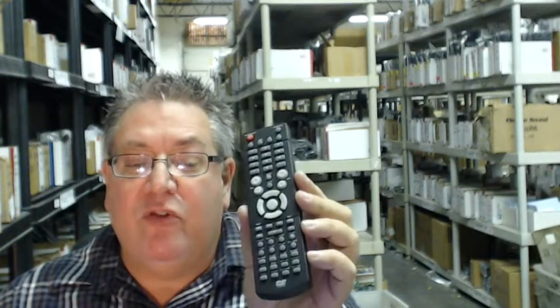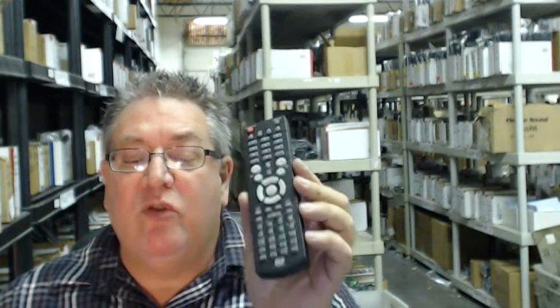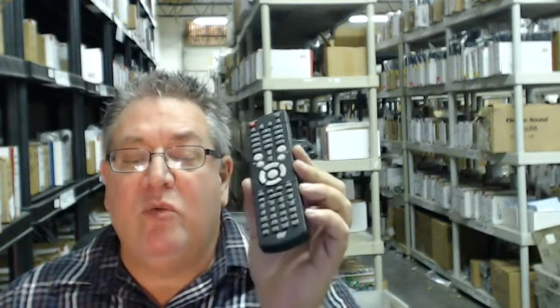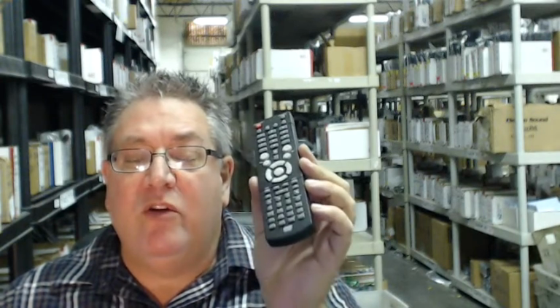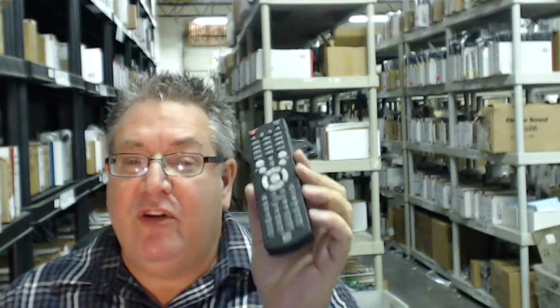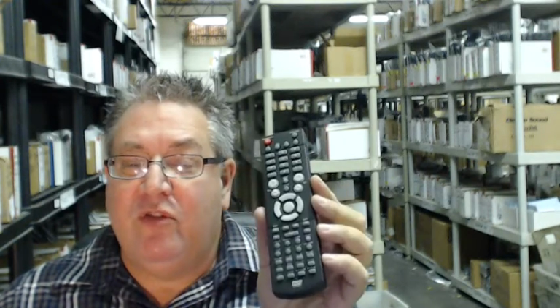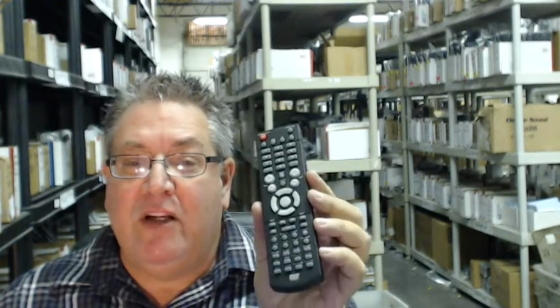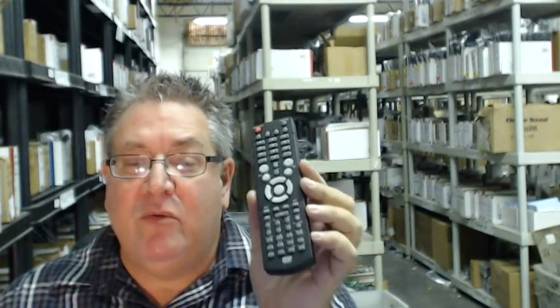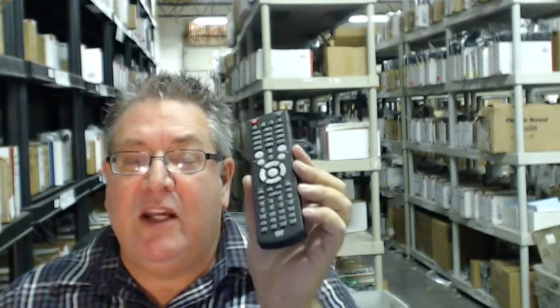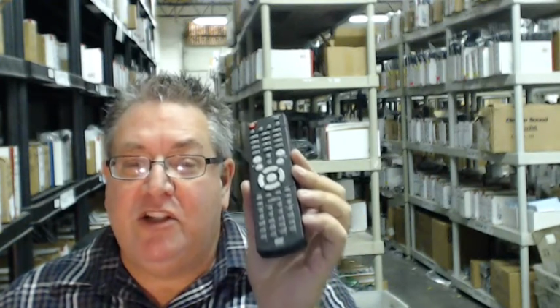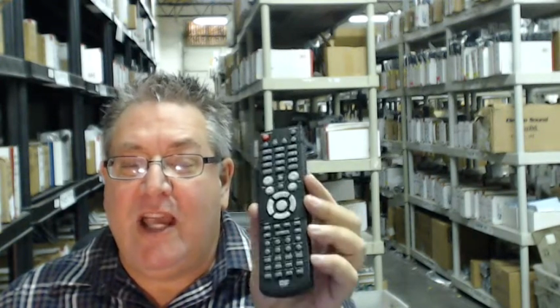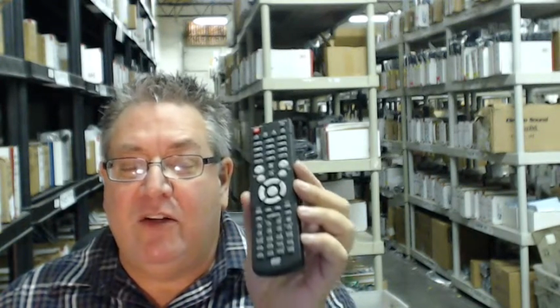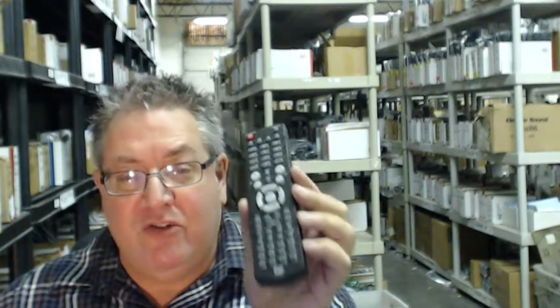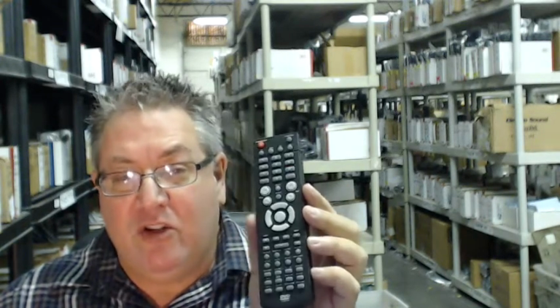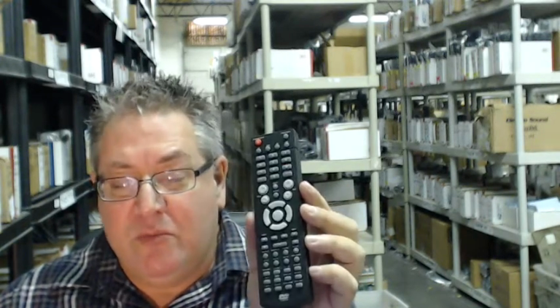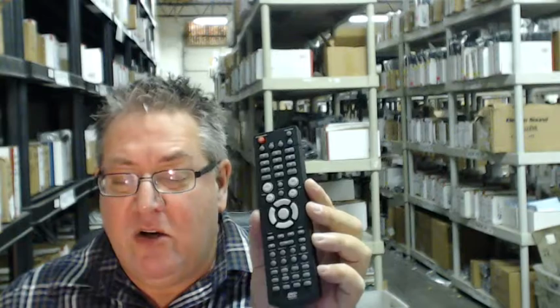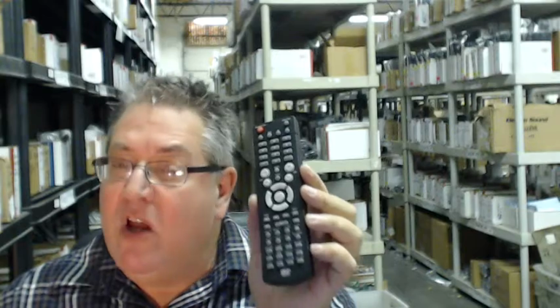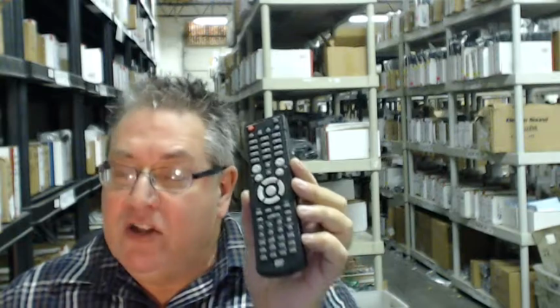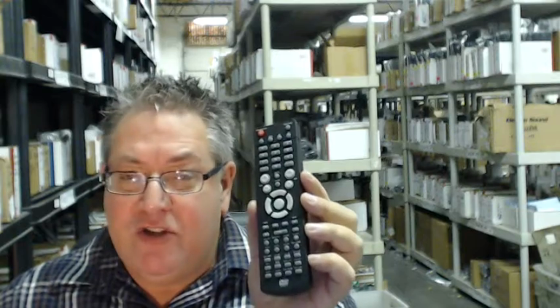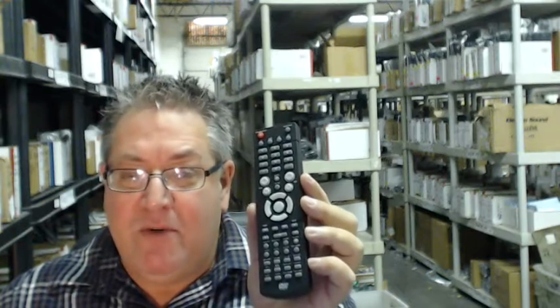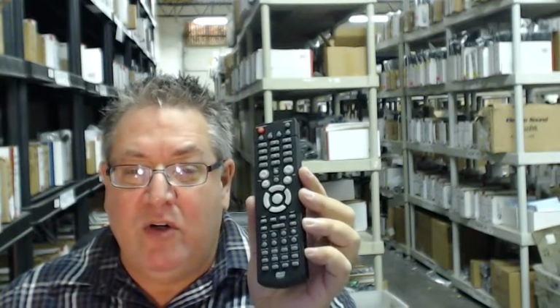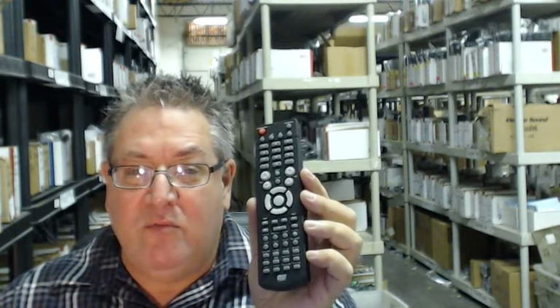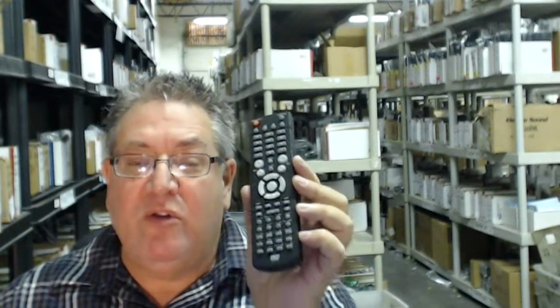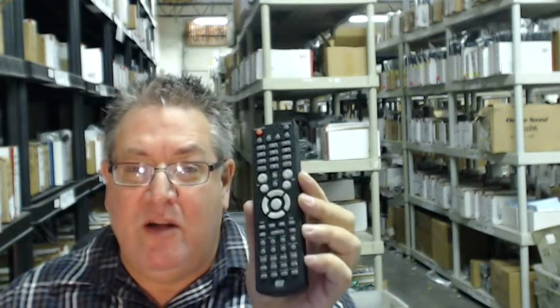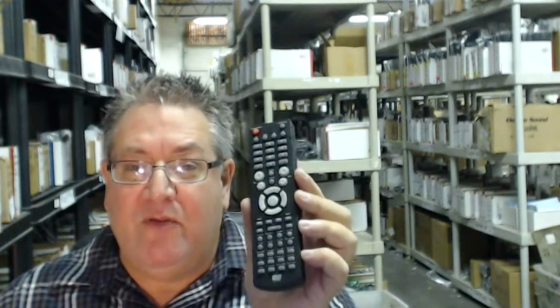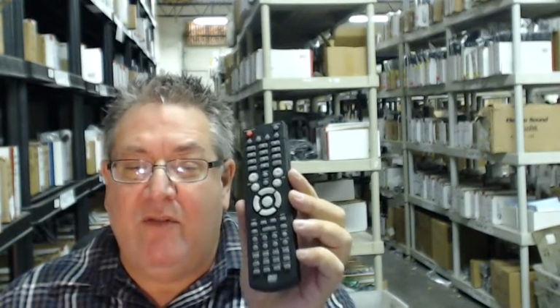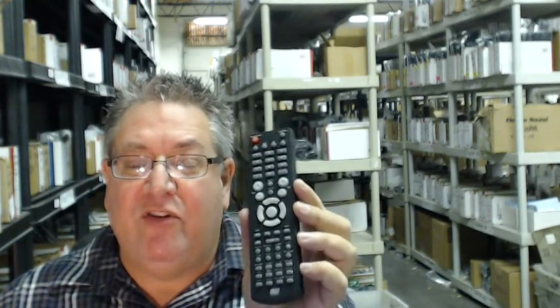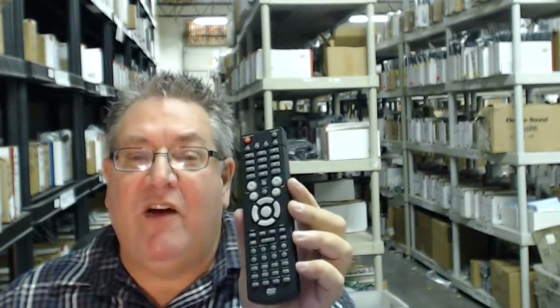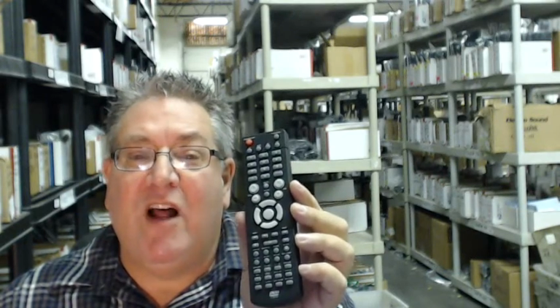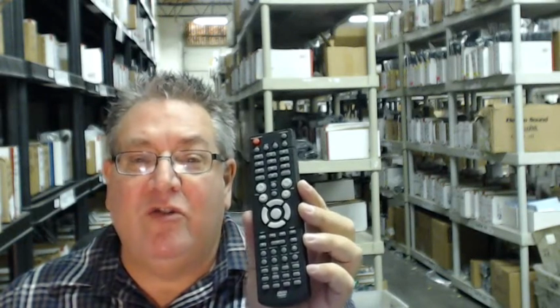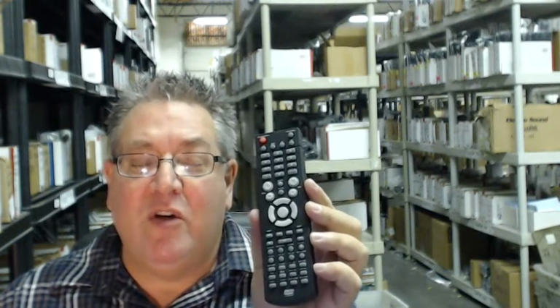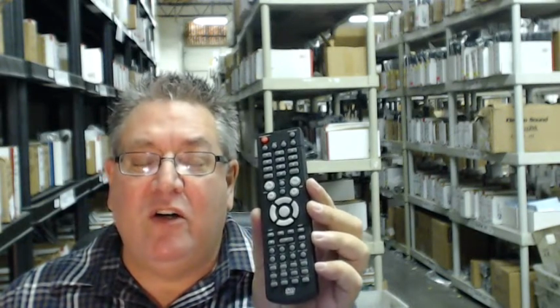Also folks, we want you to save some money, so when you get to checkout and it says enter coupon code, just type in the word remote, the number five, and save $5 off the order.